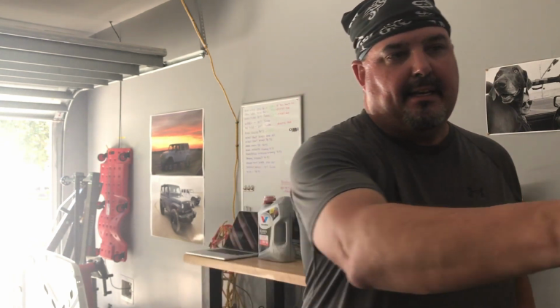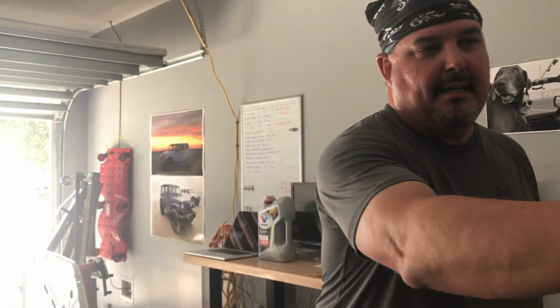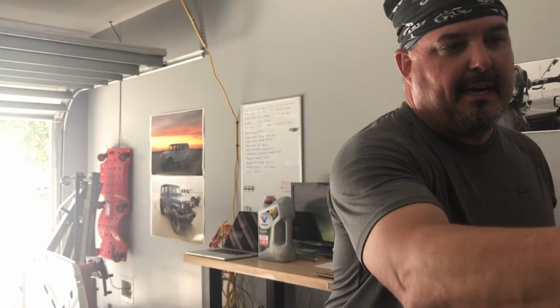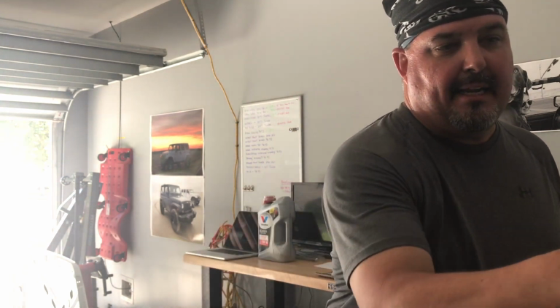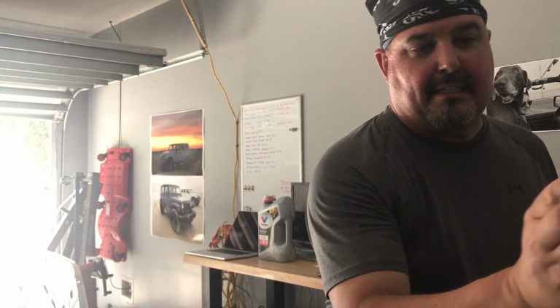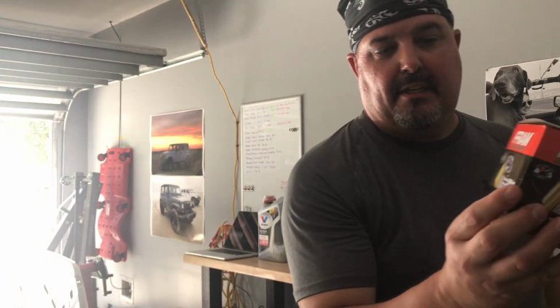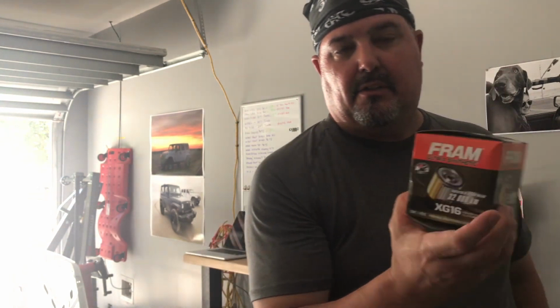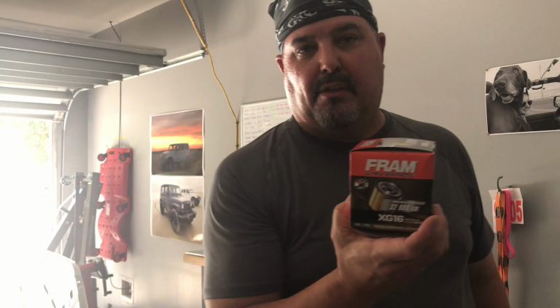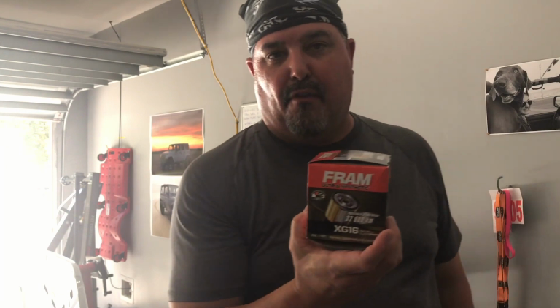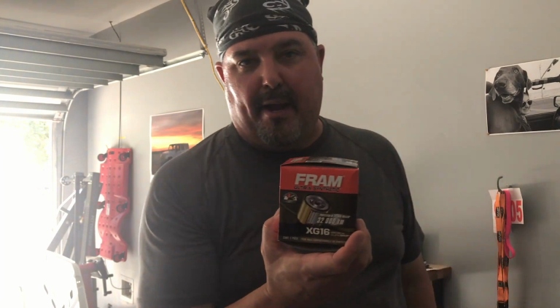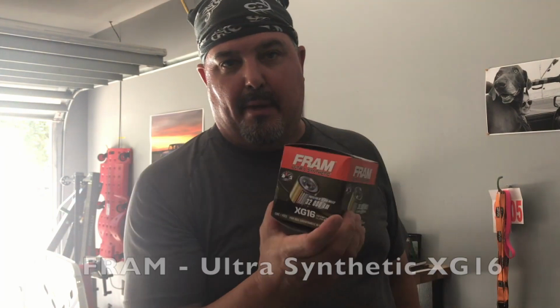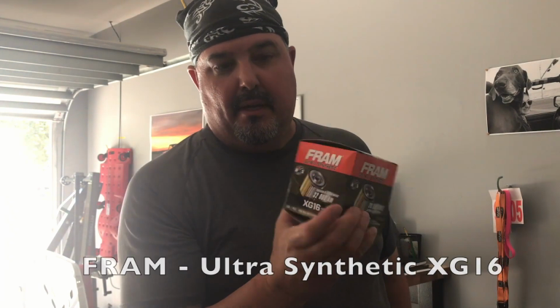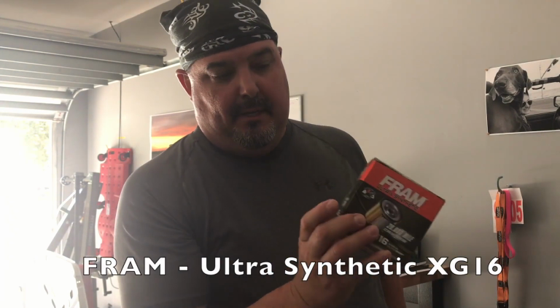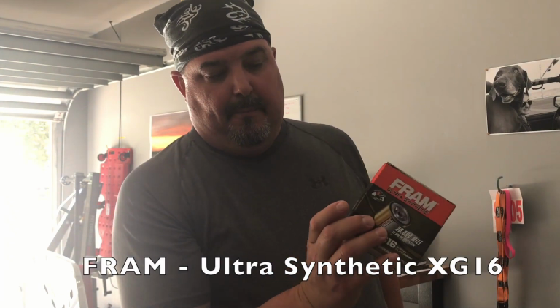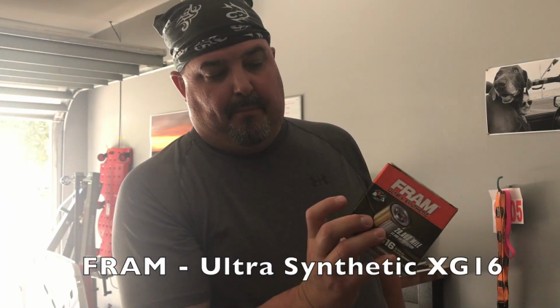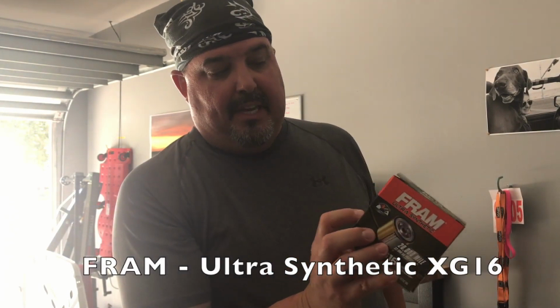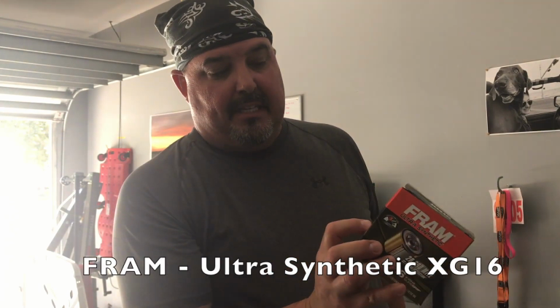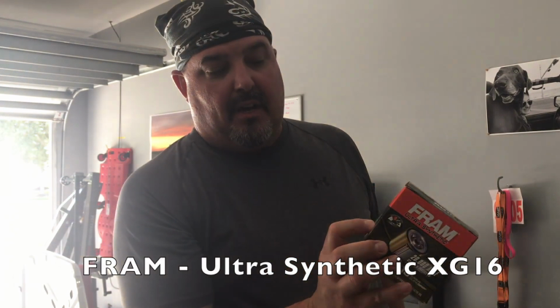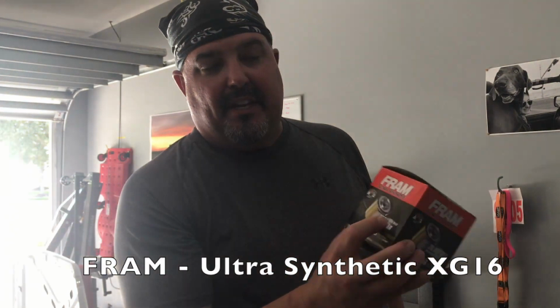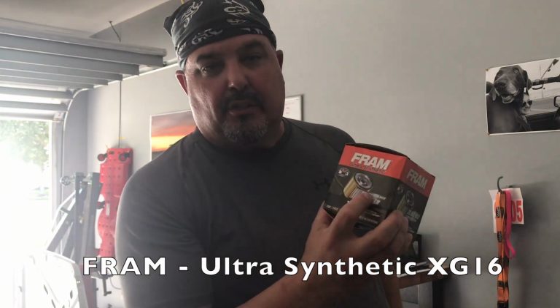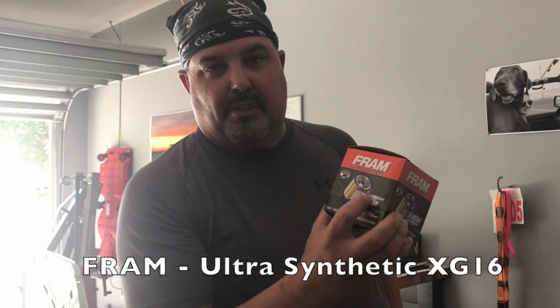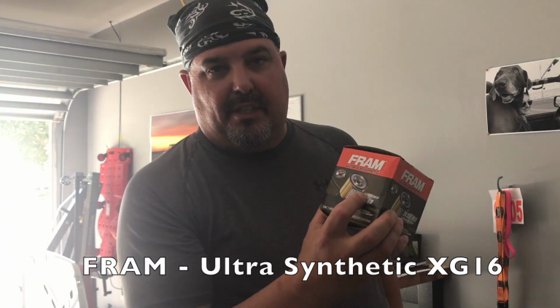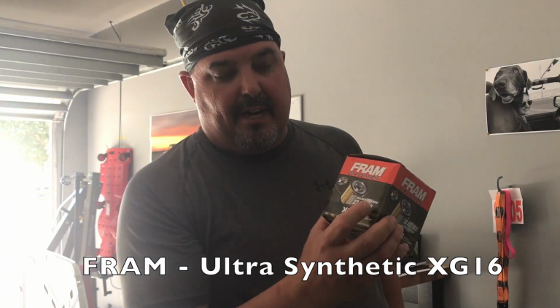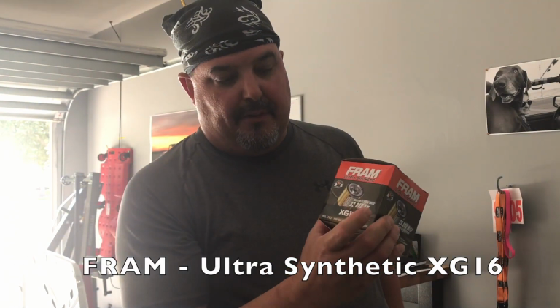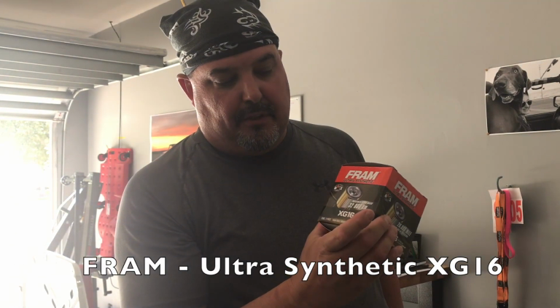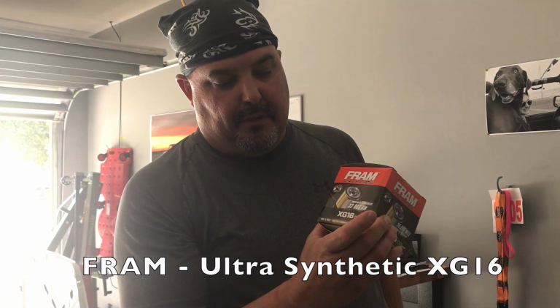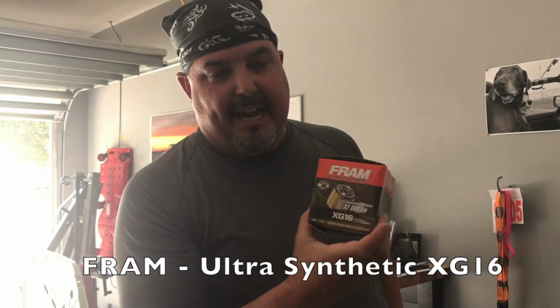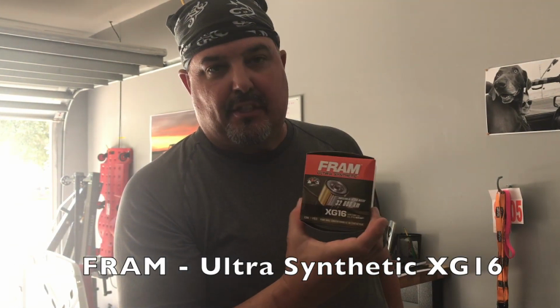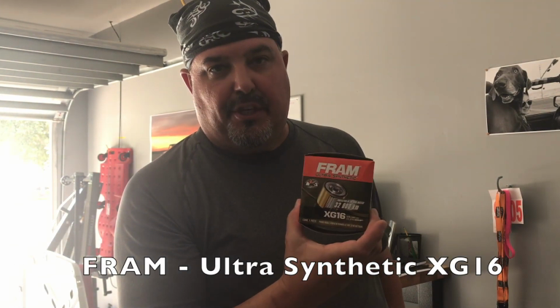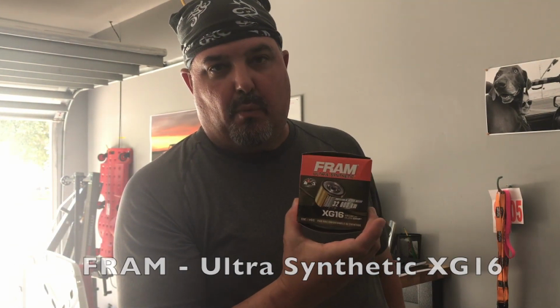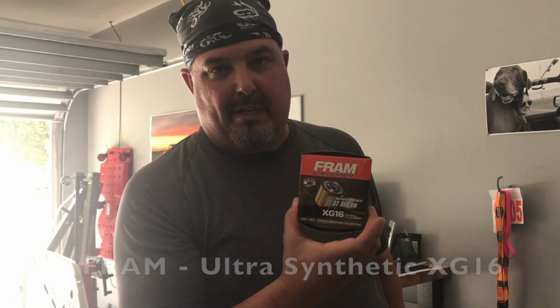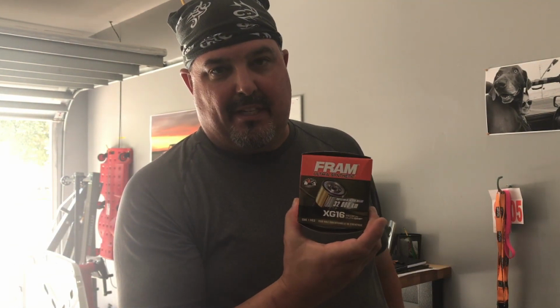I like to use the Fram filter — it's called the Ultra Synthetic Filter XG16.